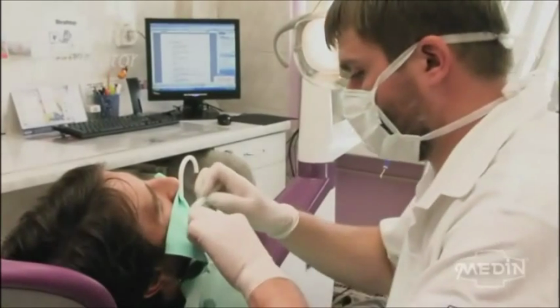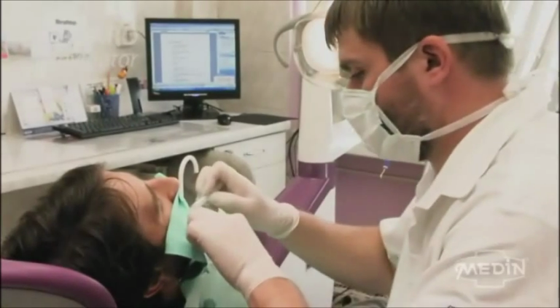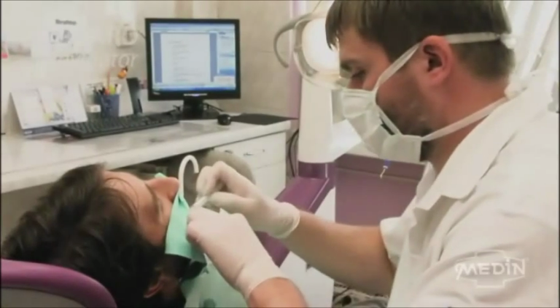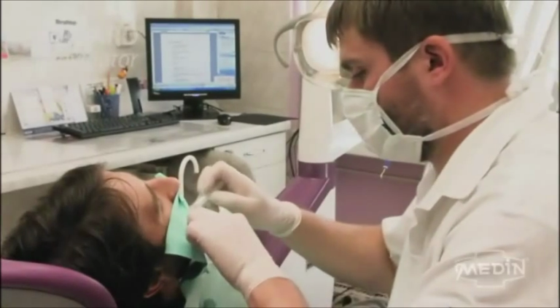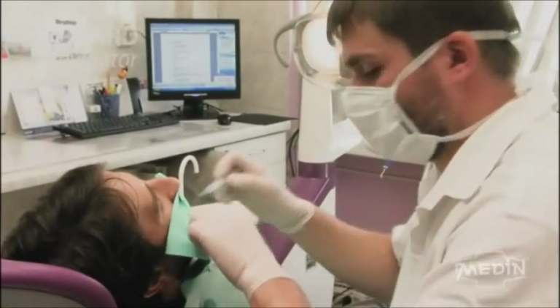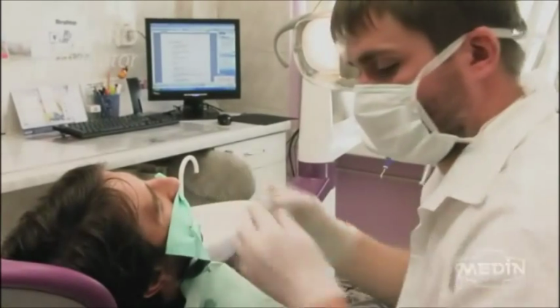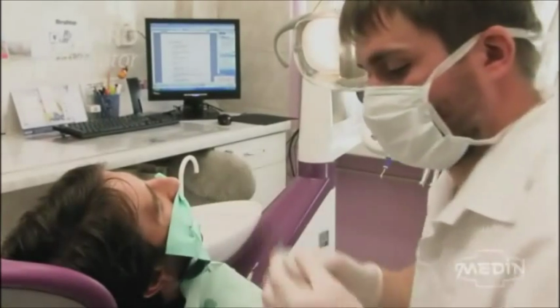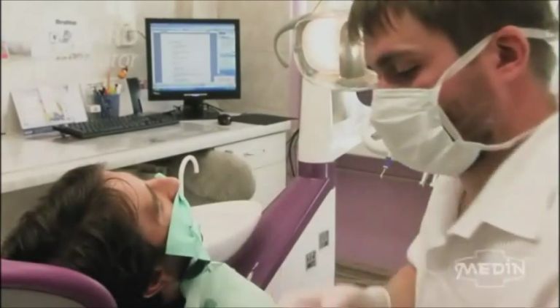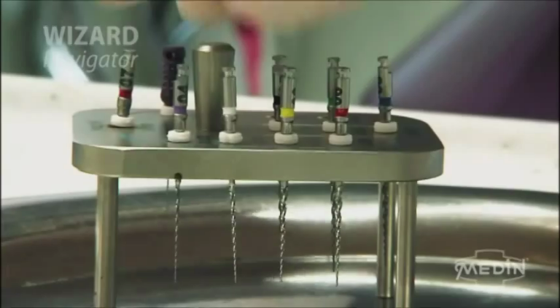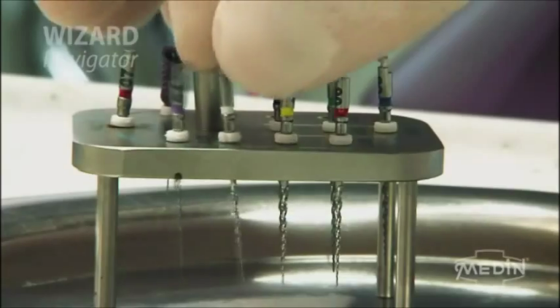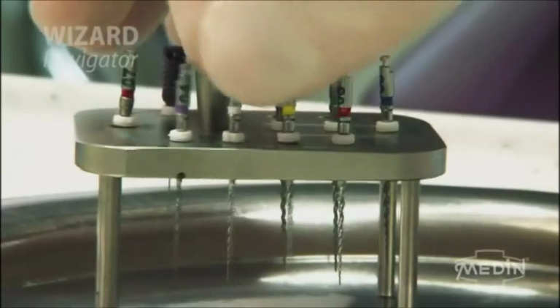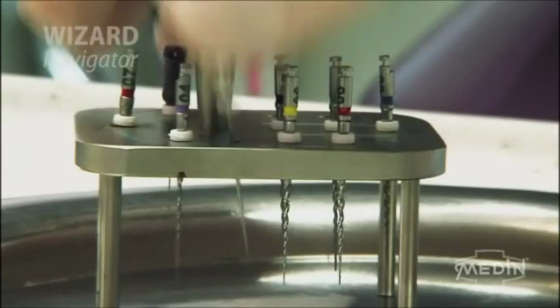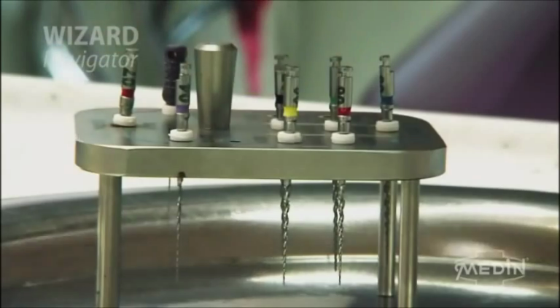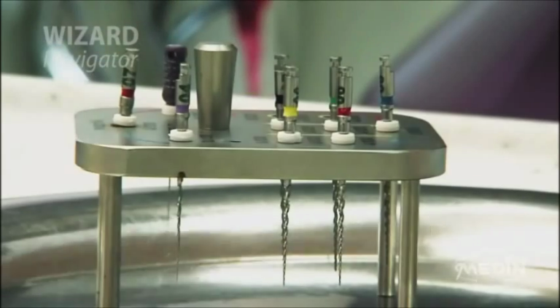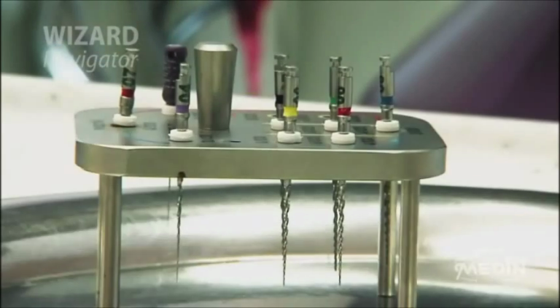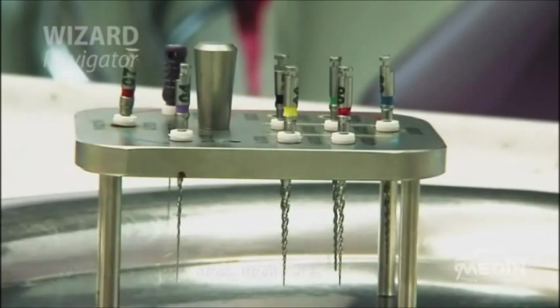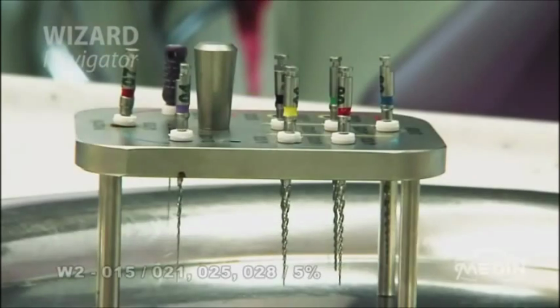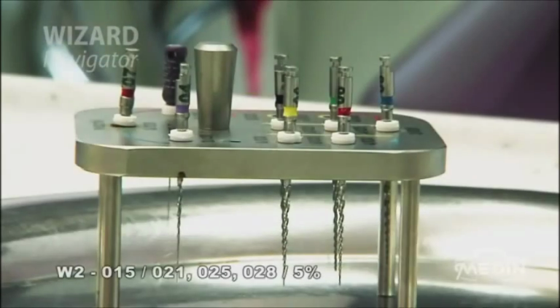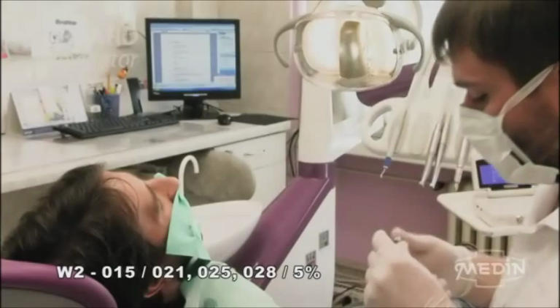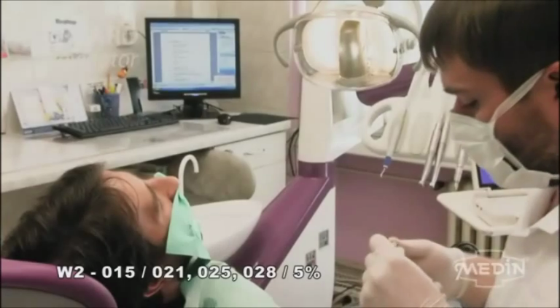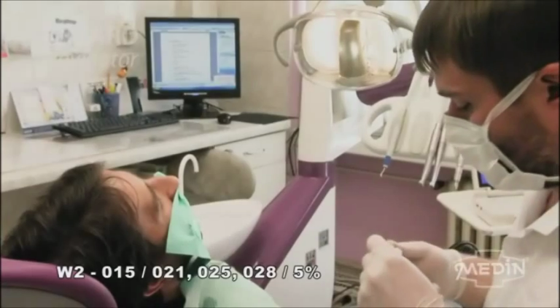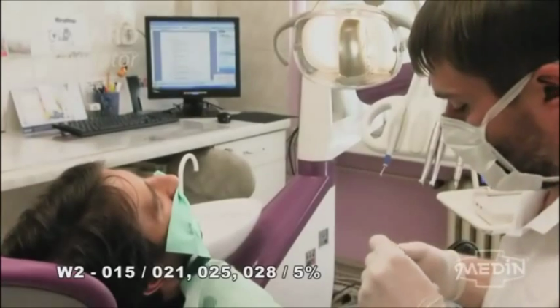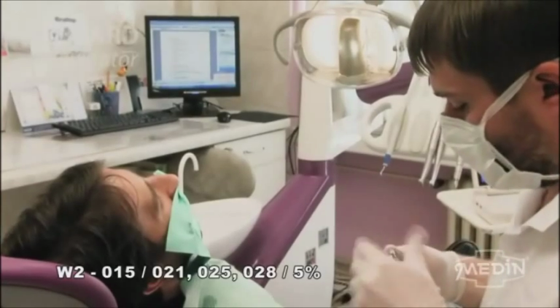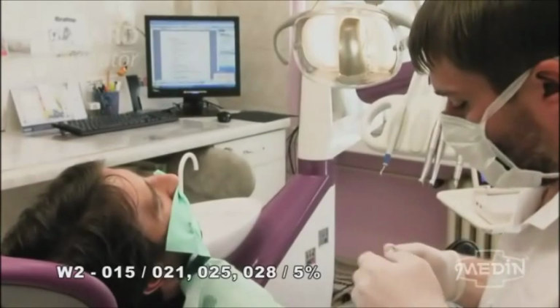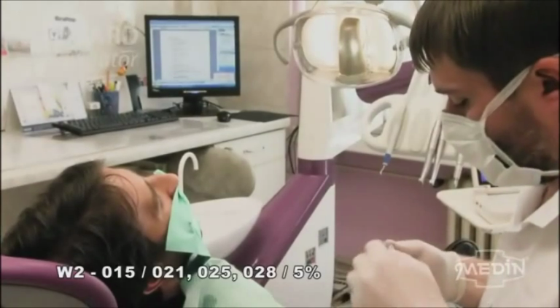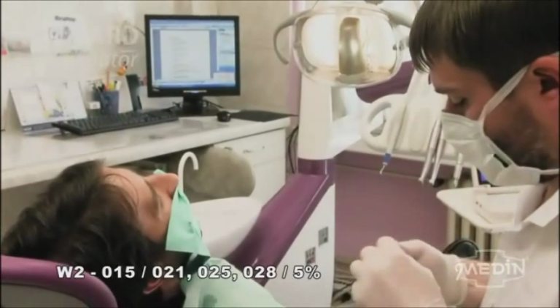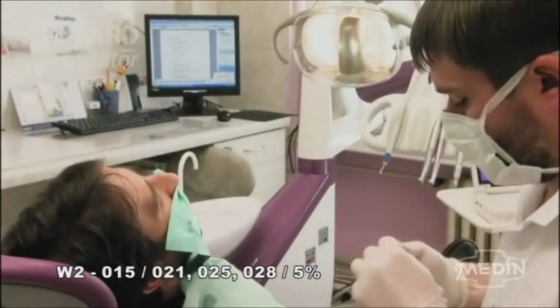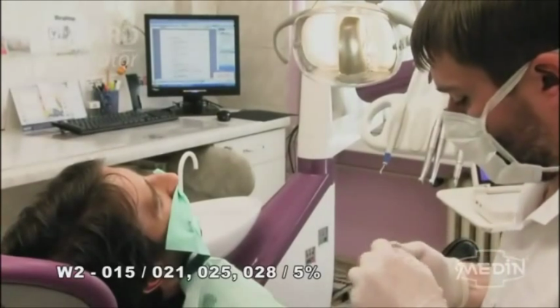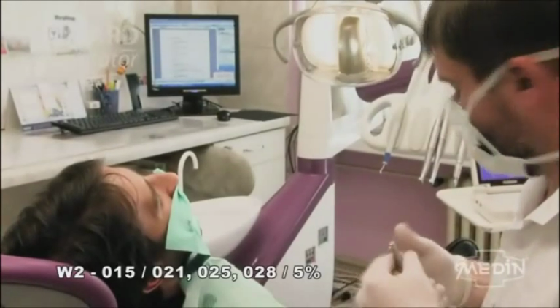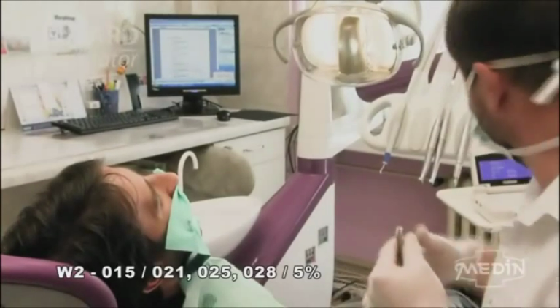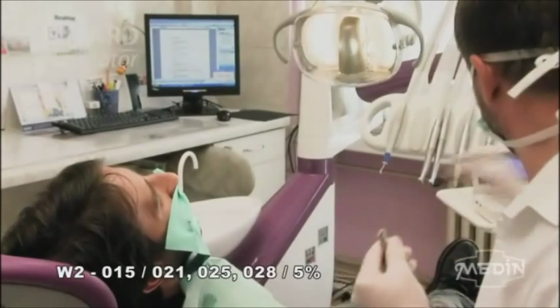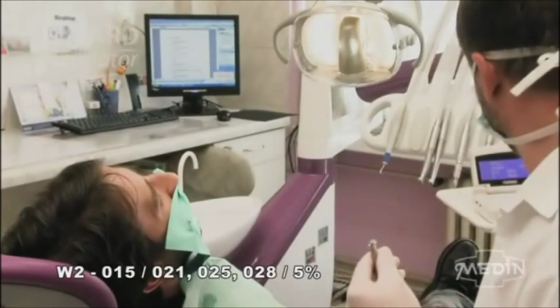Rinse thoroughly and, using a lubricant and the W2 instrument, prepare the set working length.